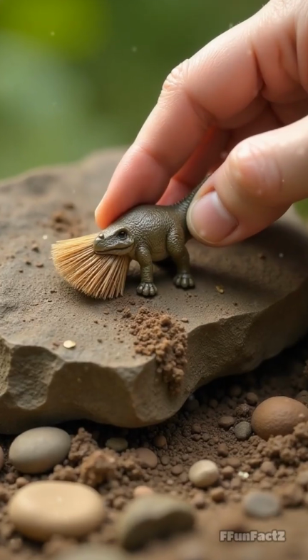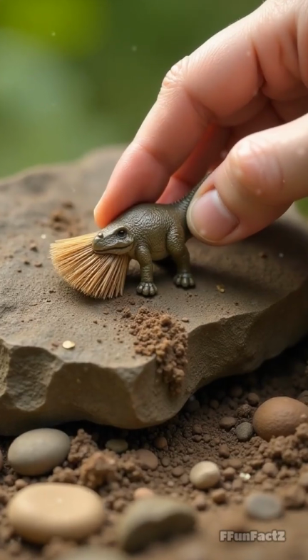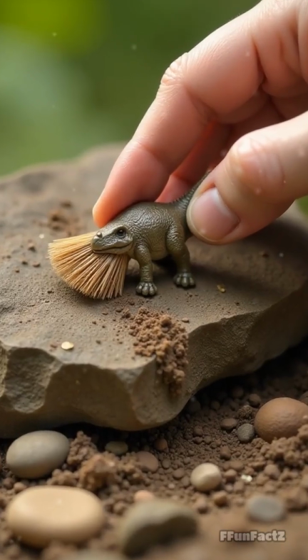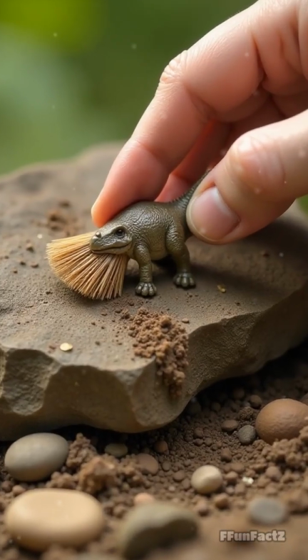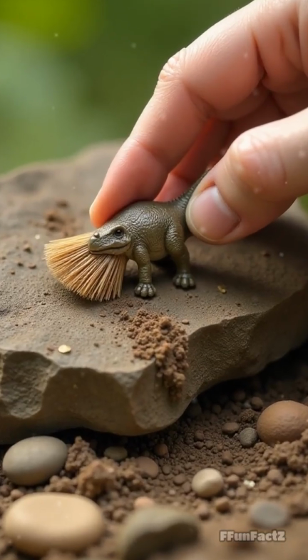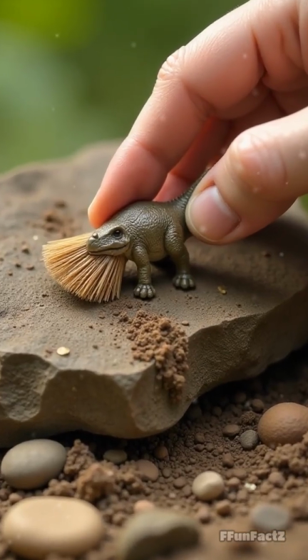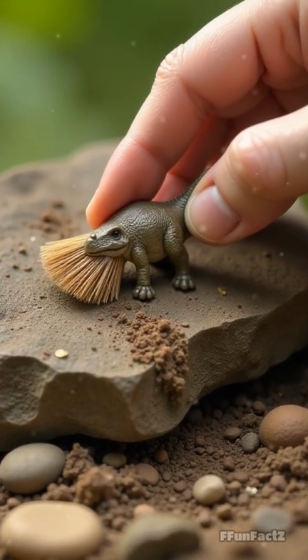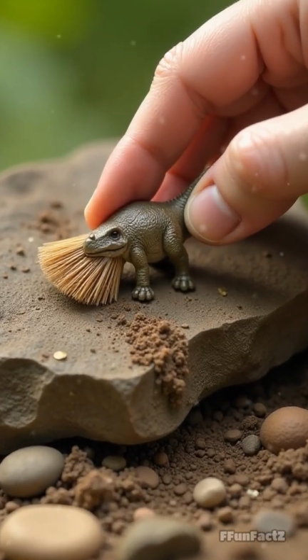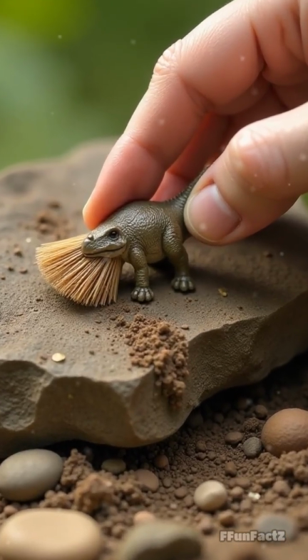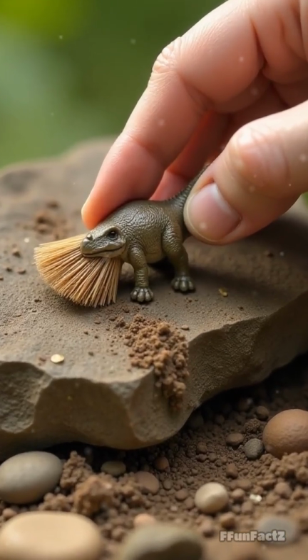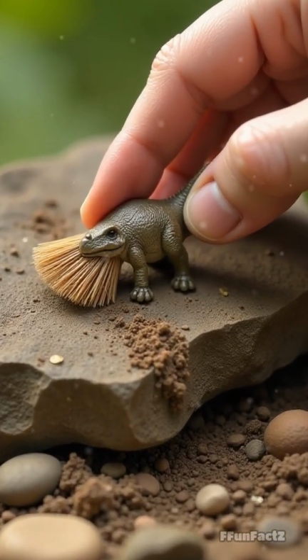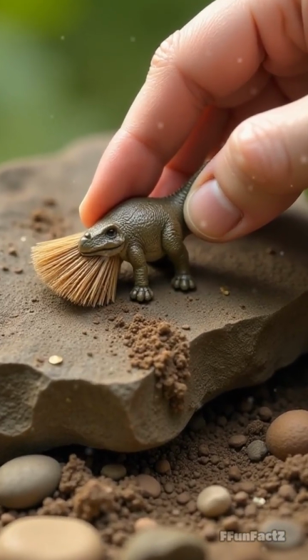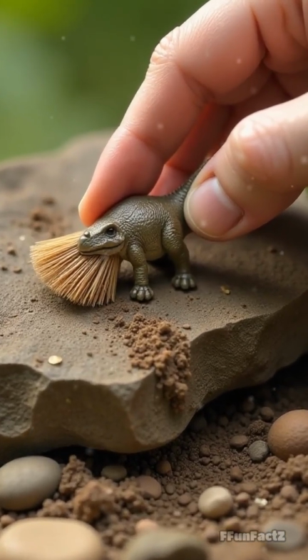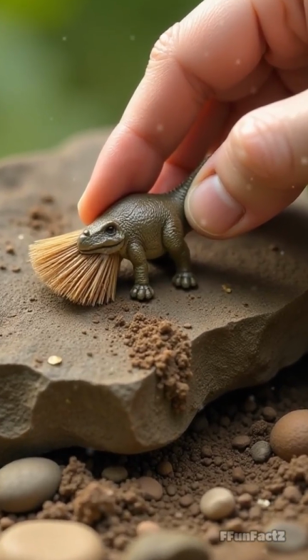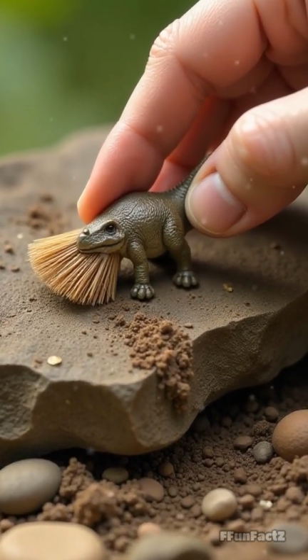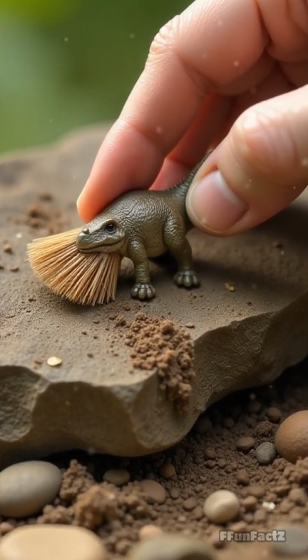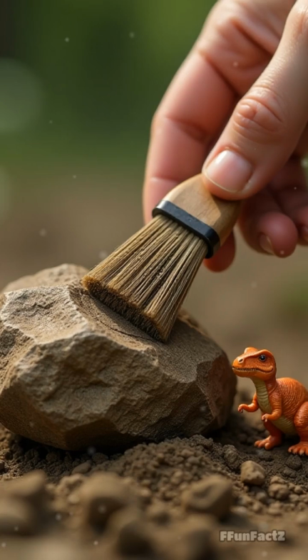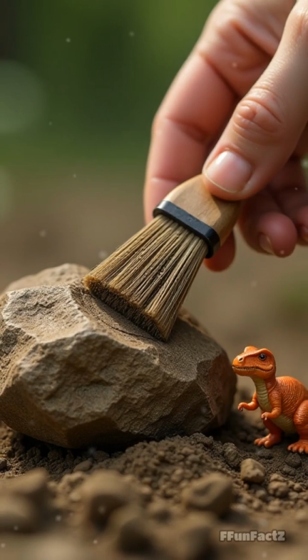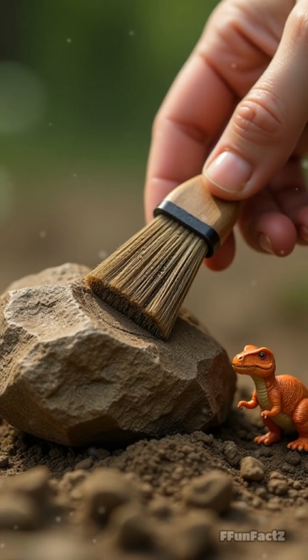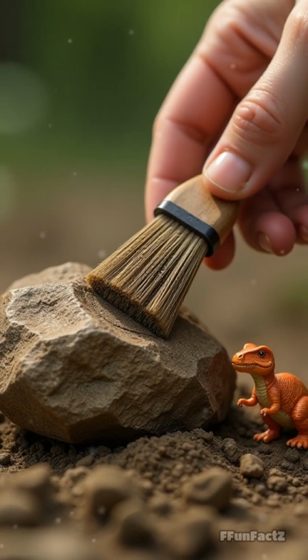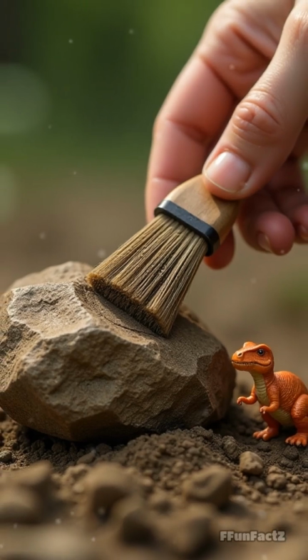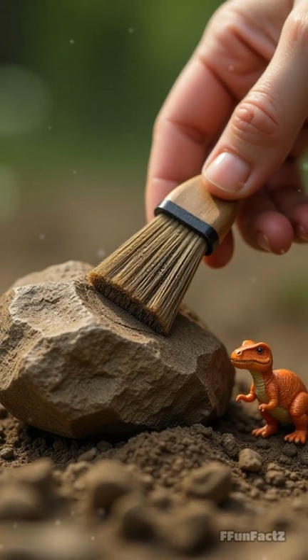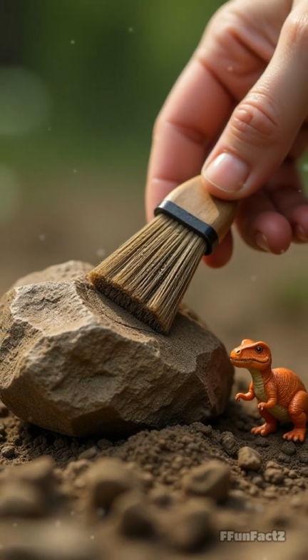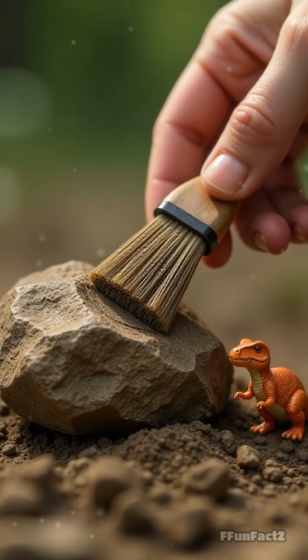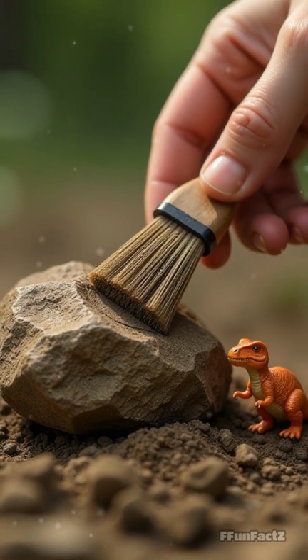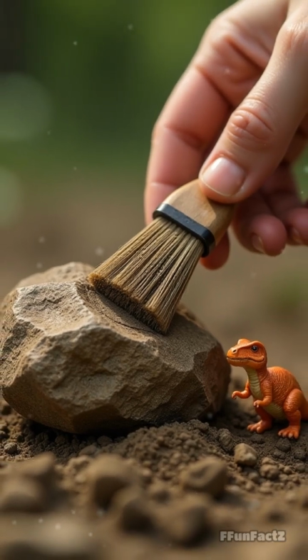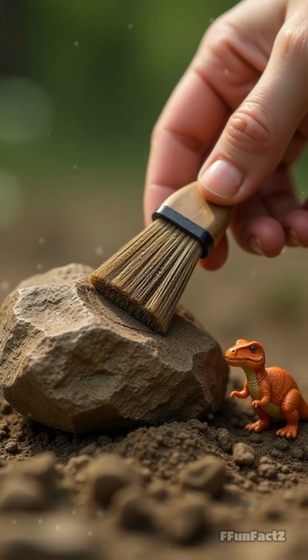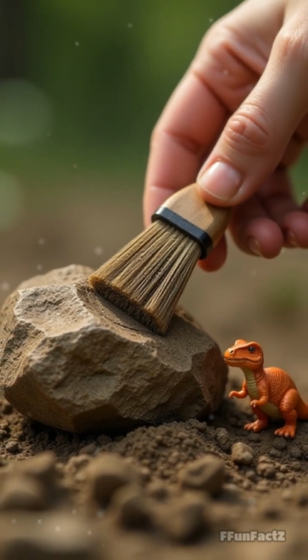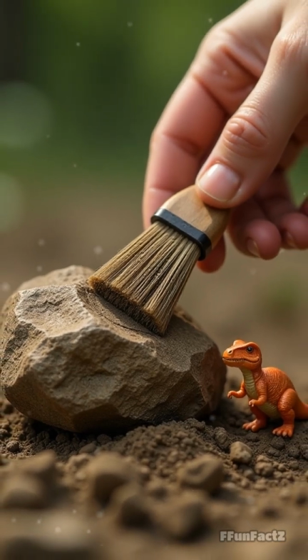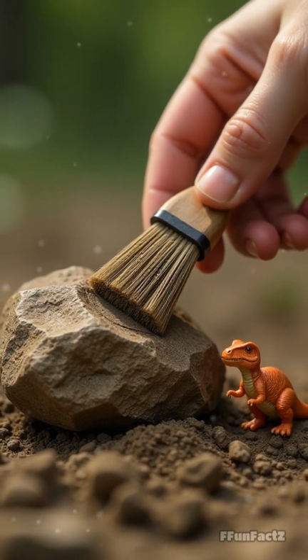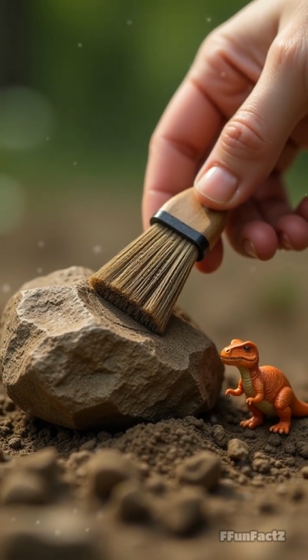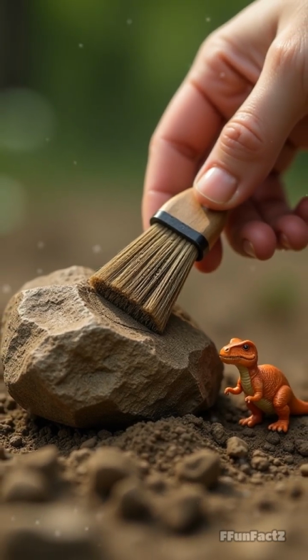Show a hand brushing dirt off a mysterious rock, then a close-up of a swirl-shaped Coprolite next to a plastic toy dino for scale.